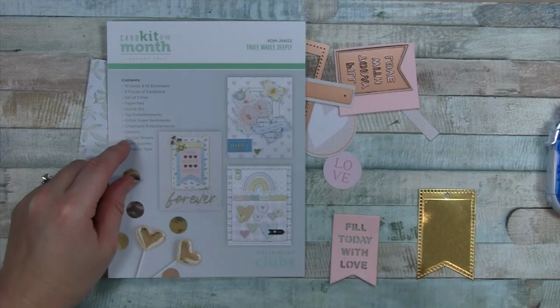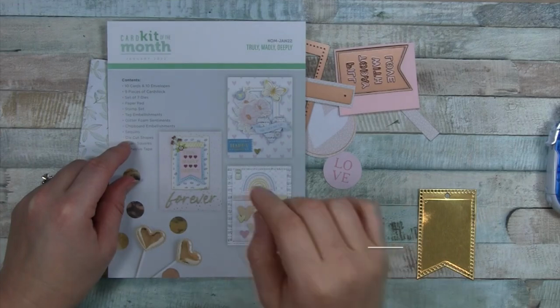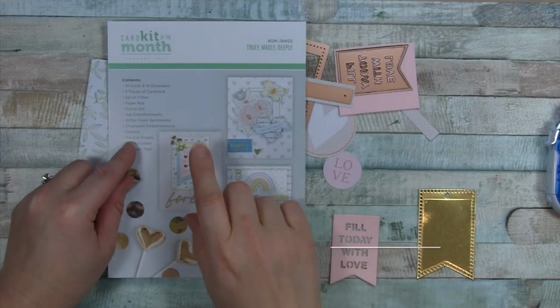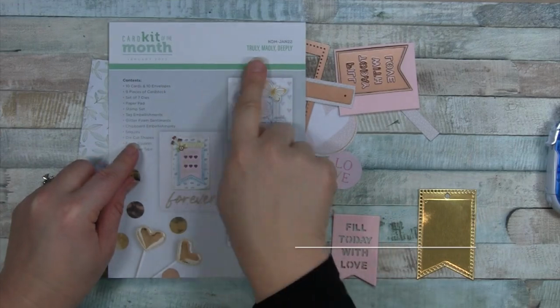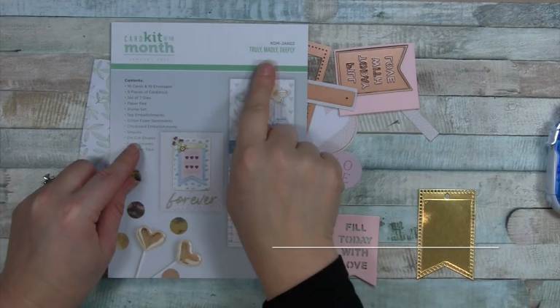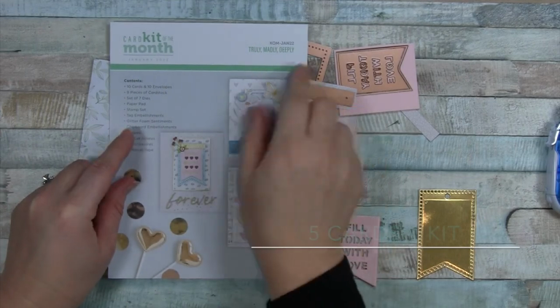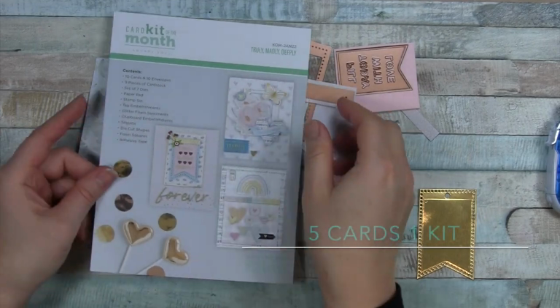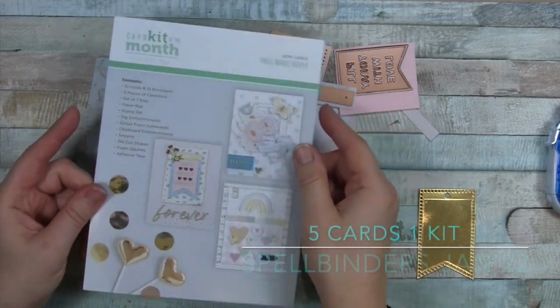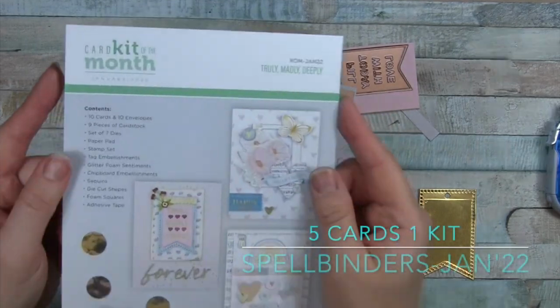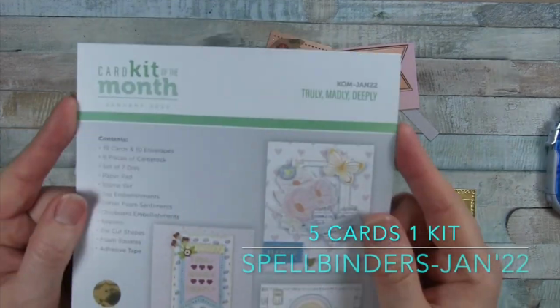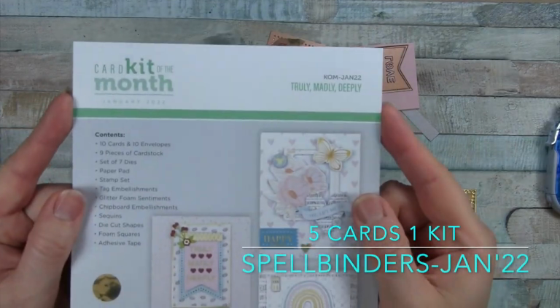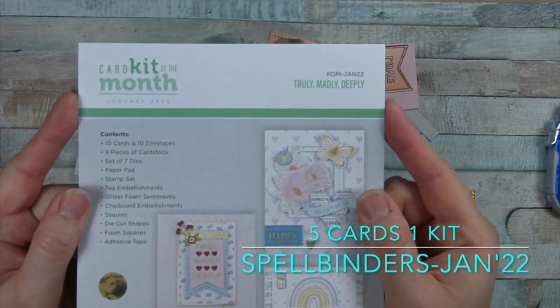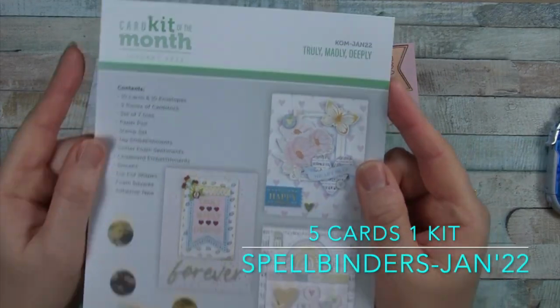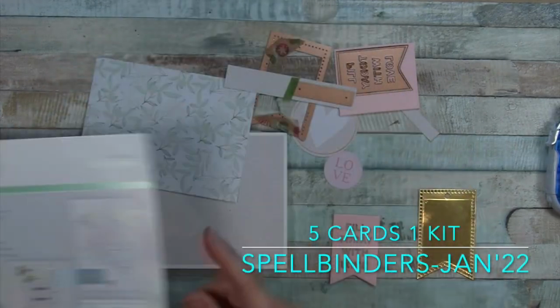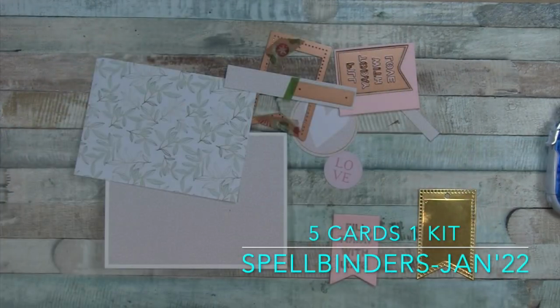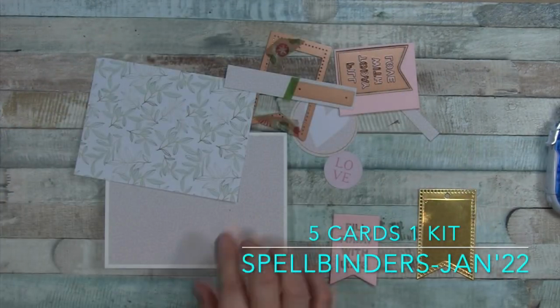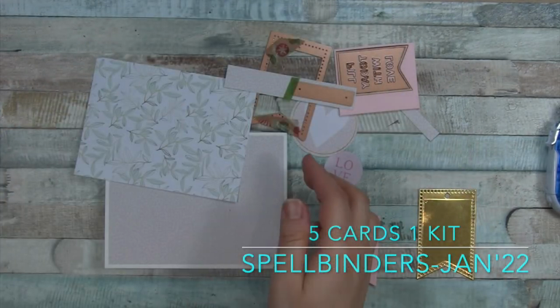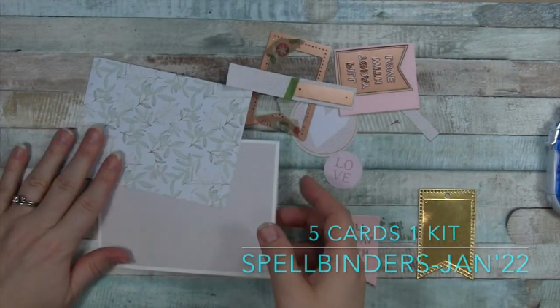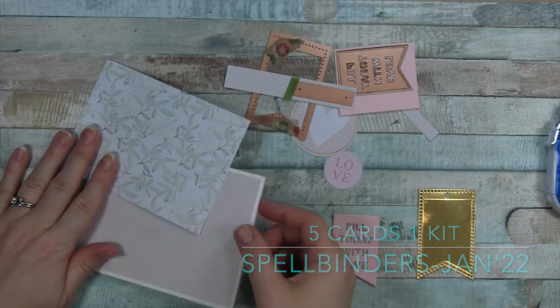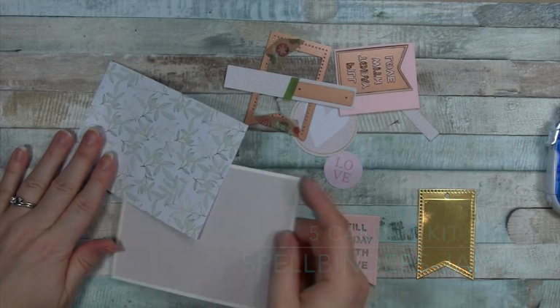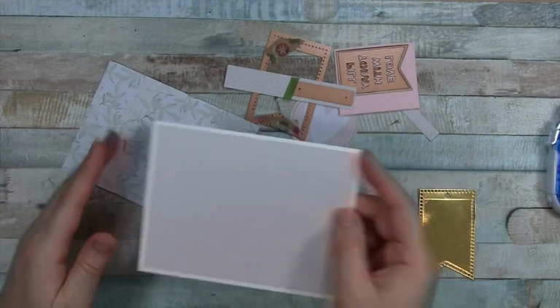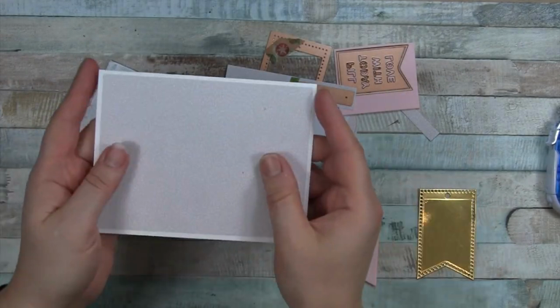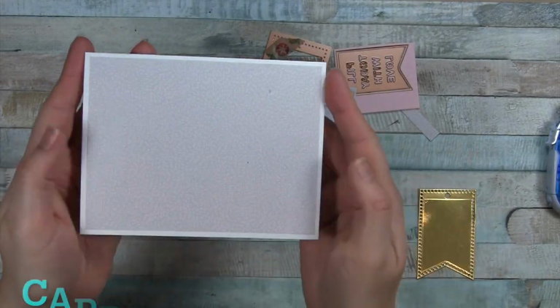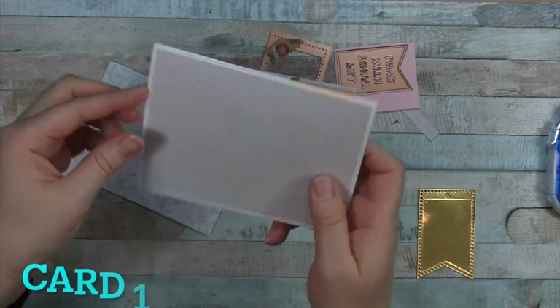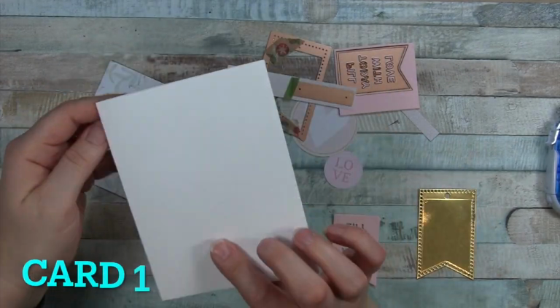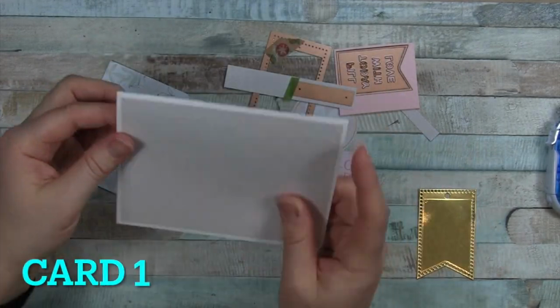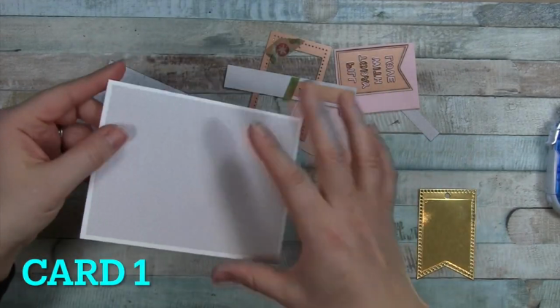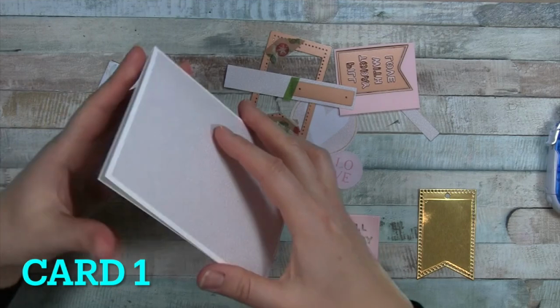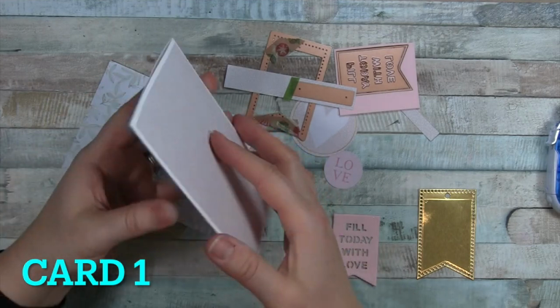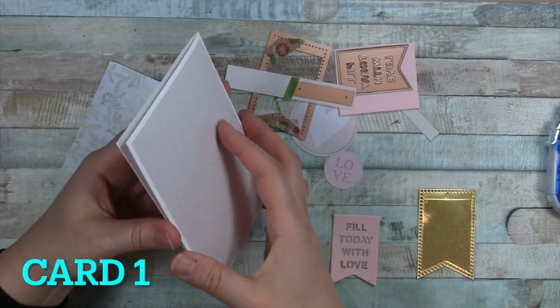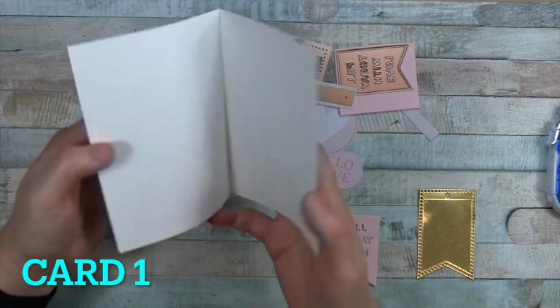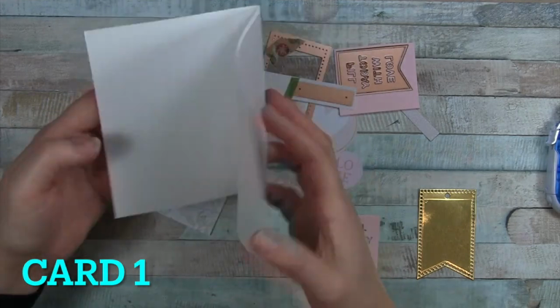Hello everyone. I've got another five cards to share from the January 2022 Spellbinders Card Kit of the Month.